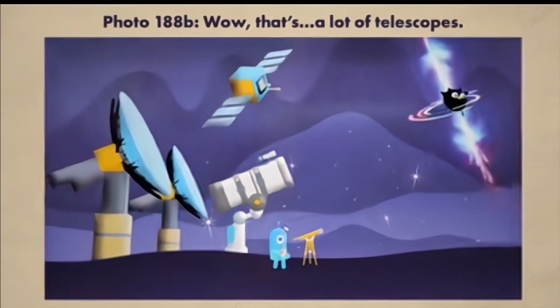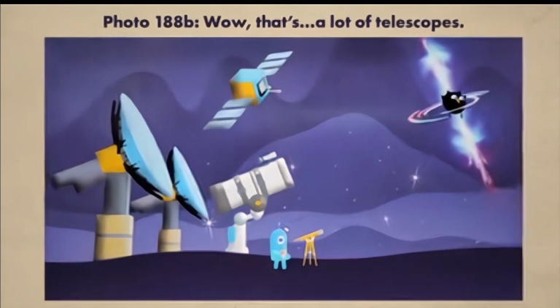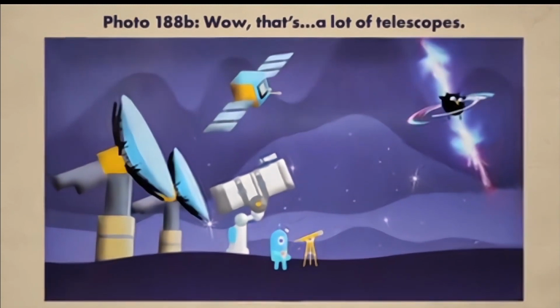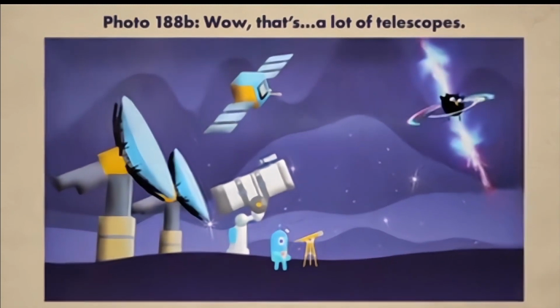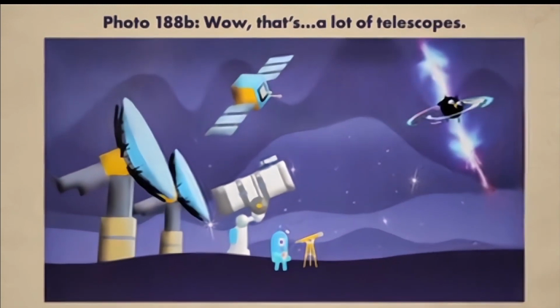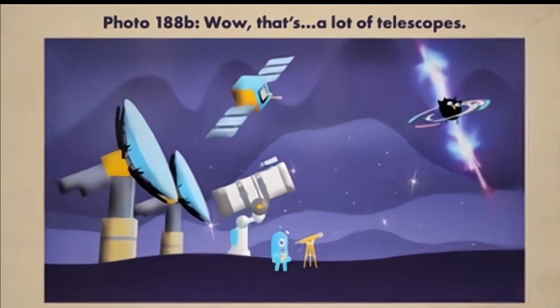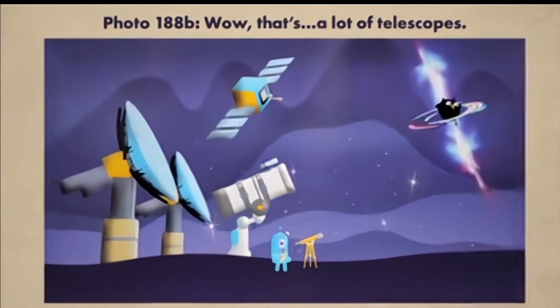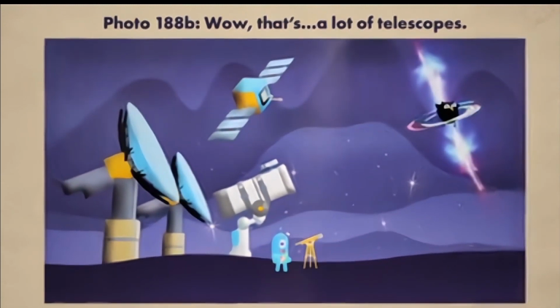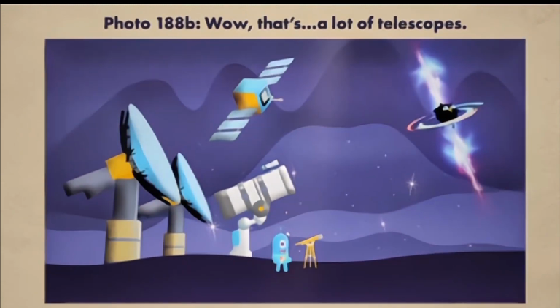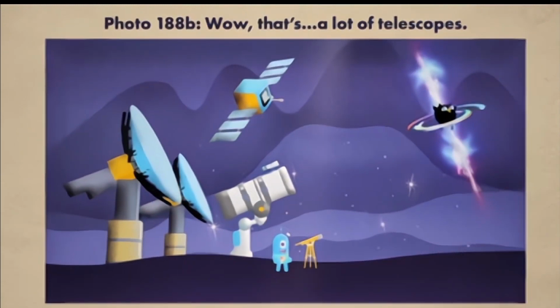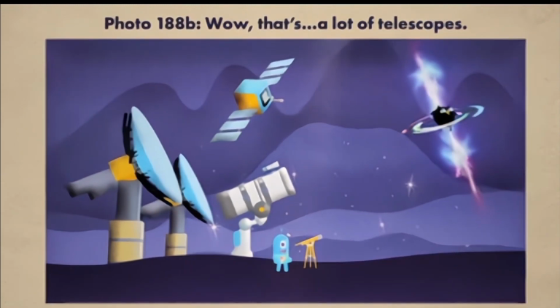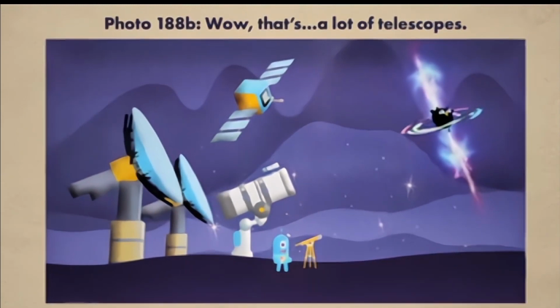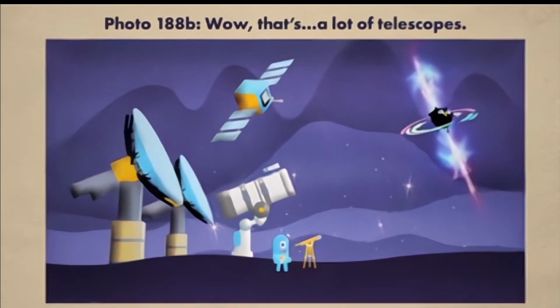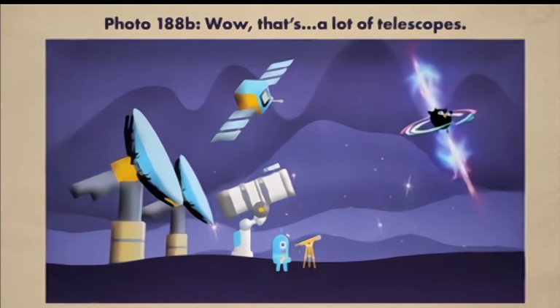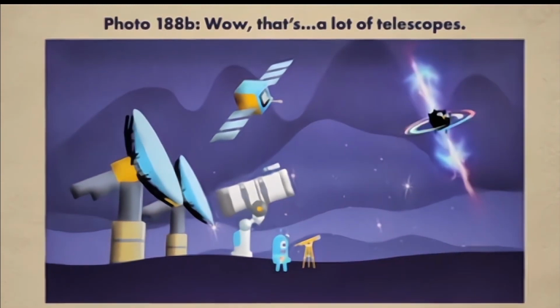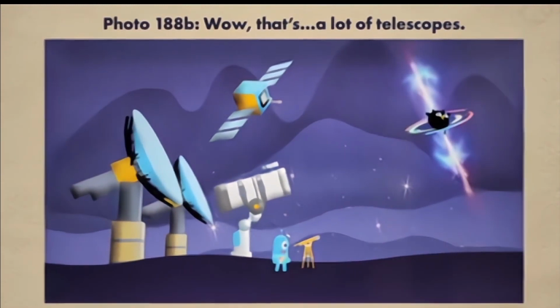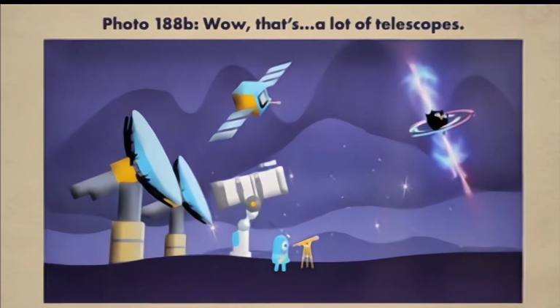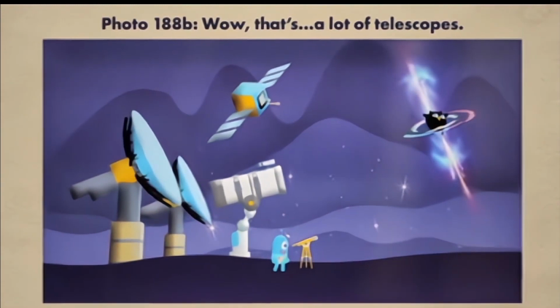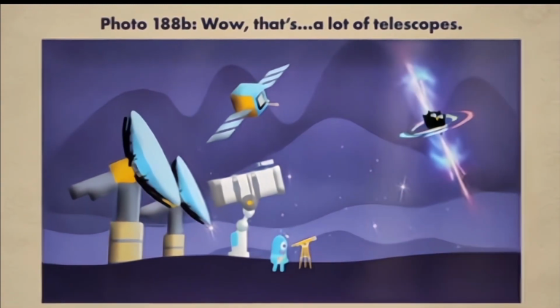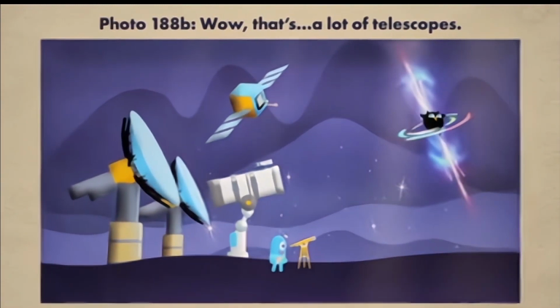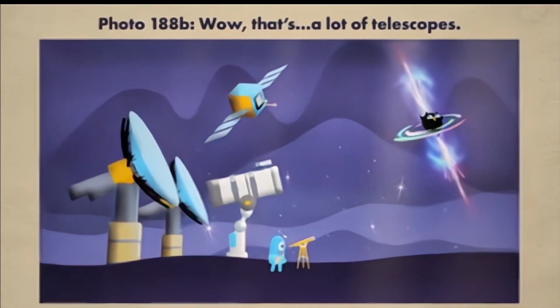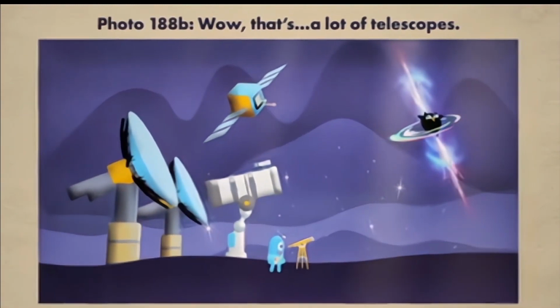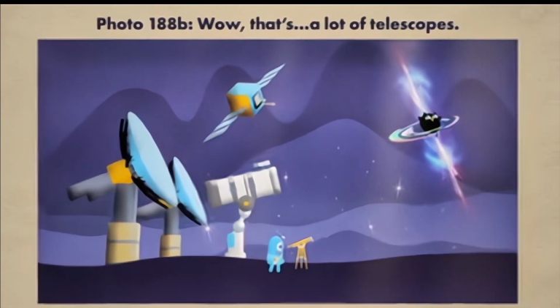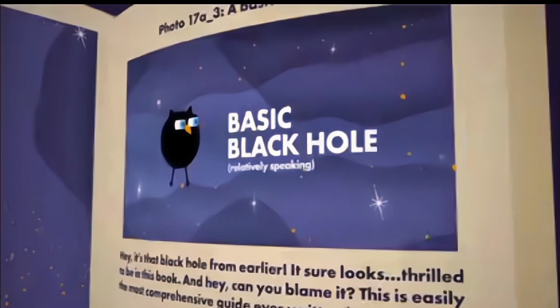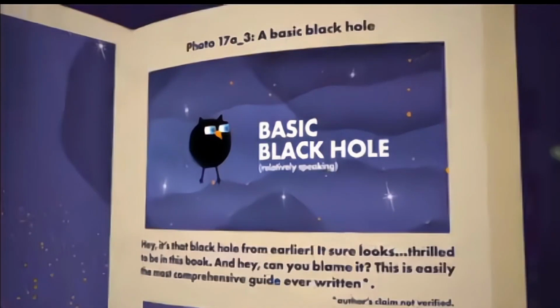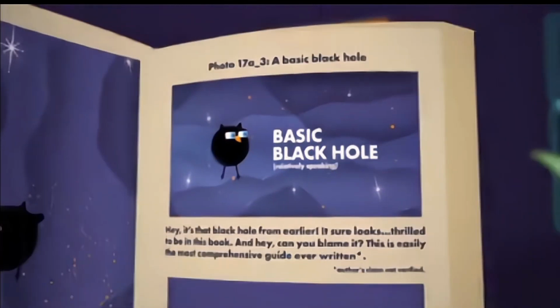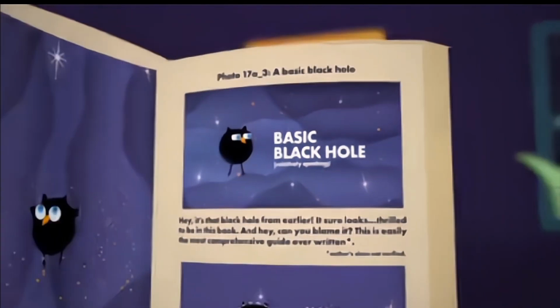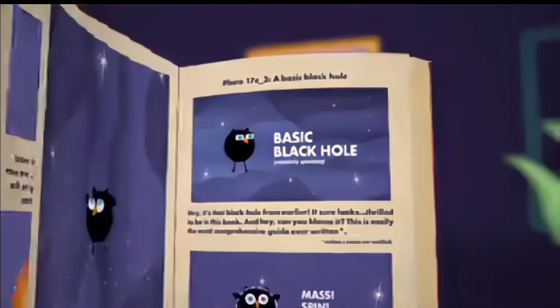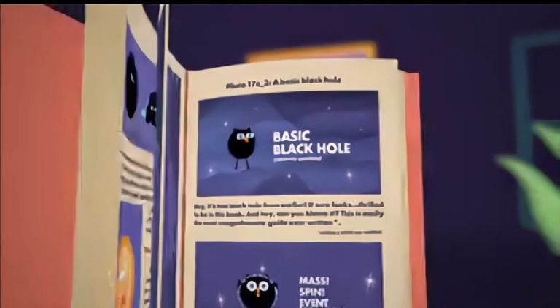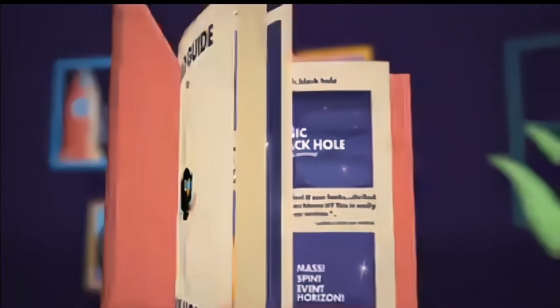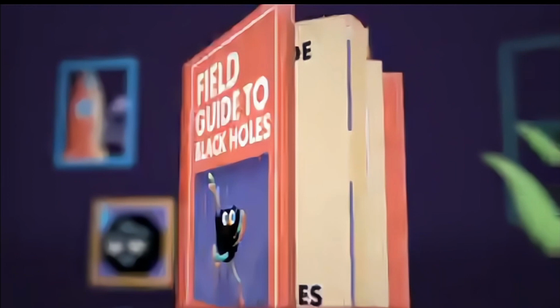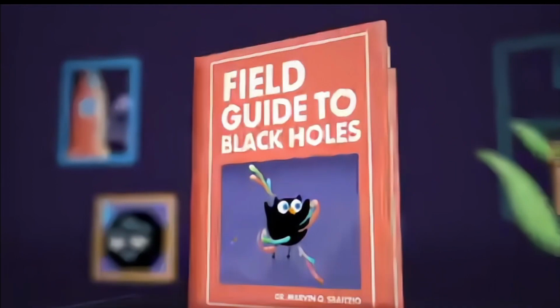And now that you know this, grab as many telescopes as you can find, line them all up, and enjoy! We'll see you next time!